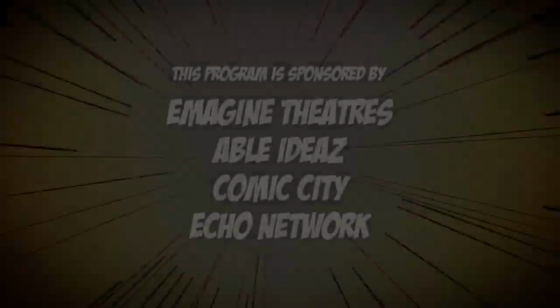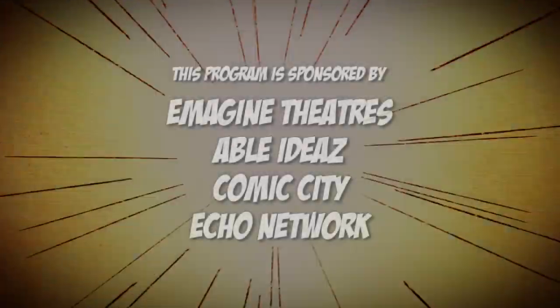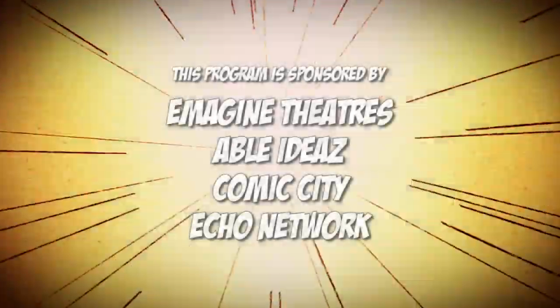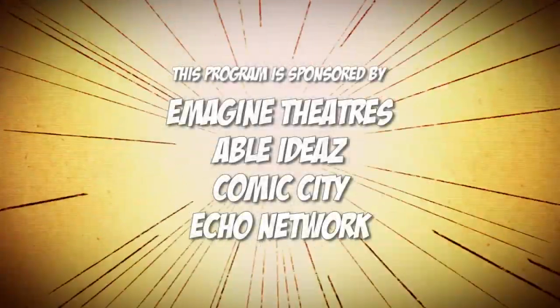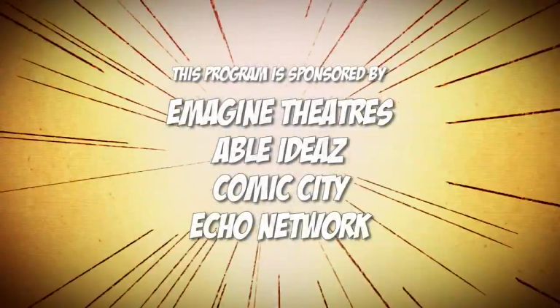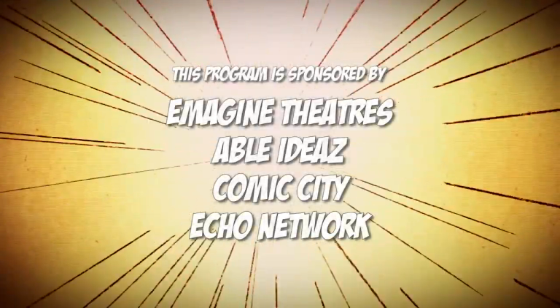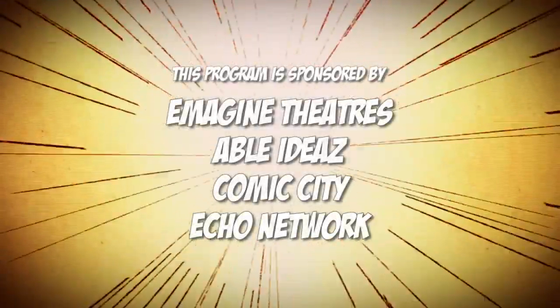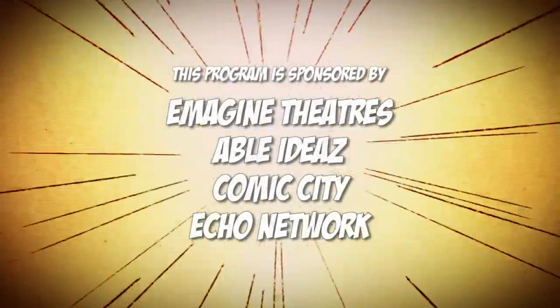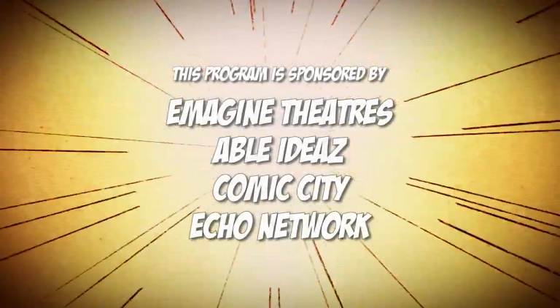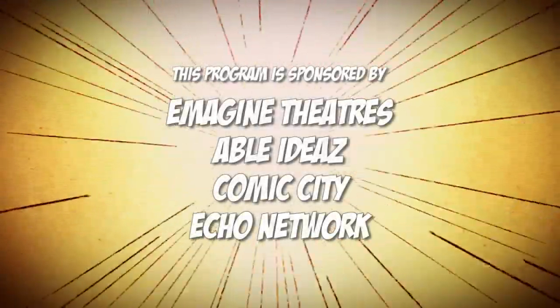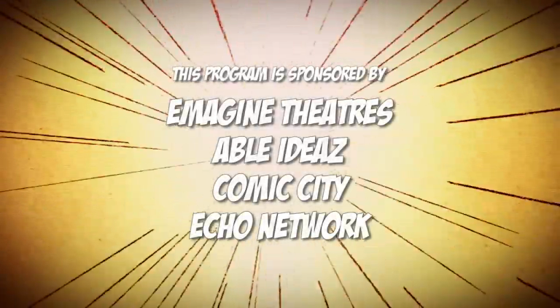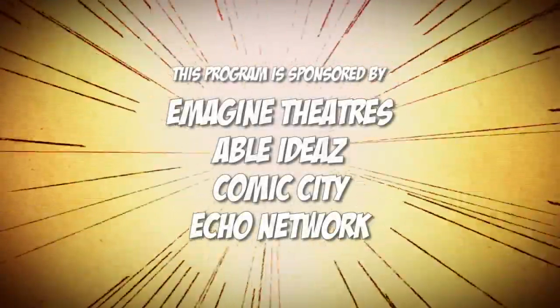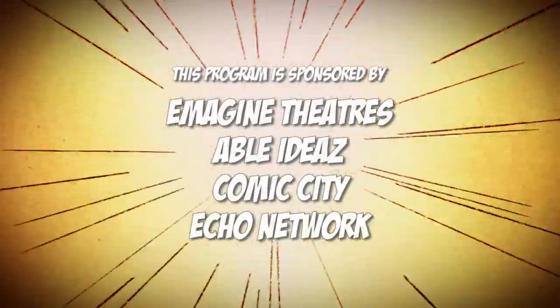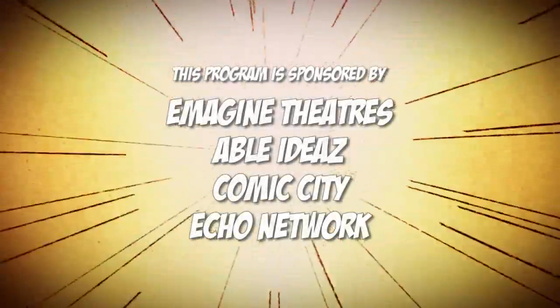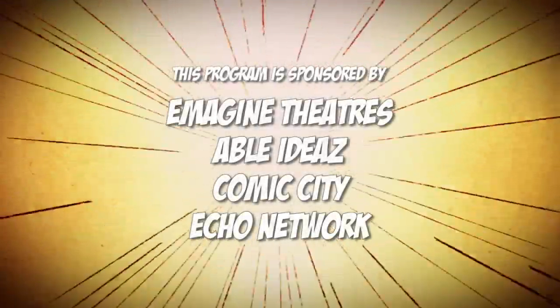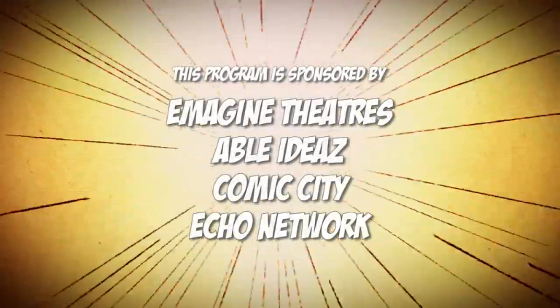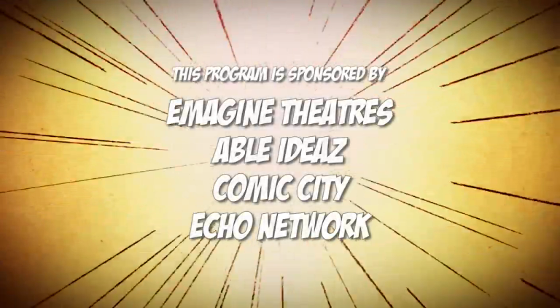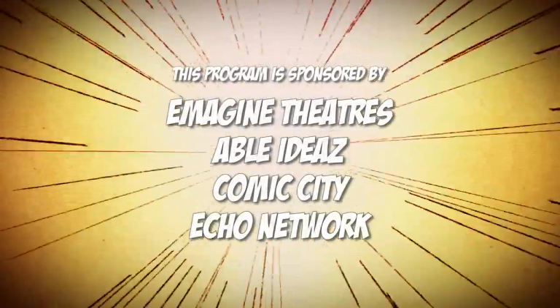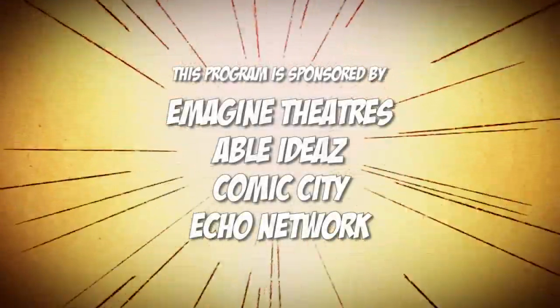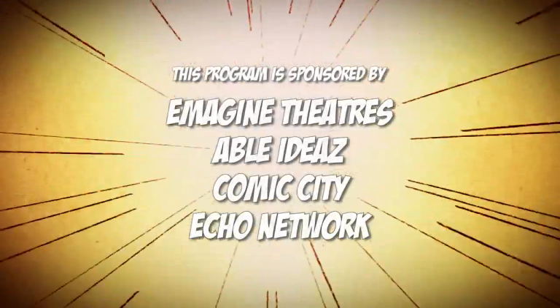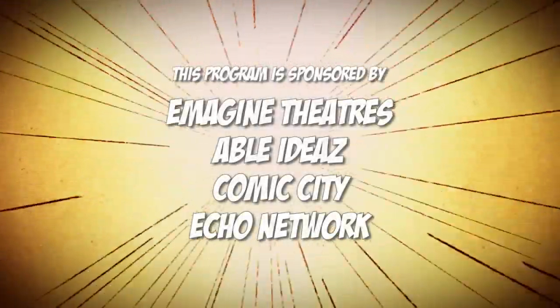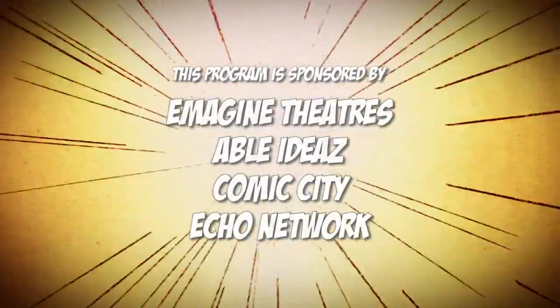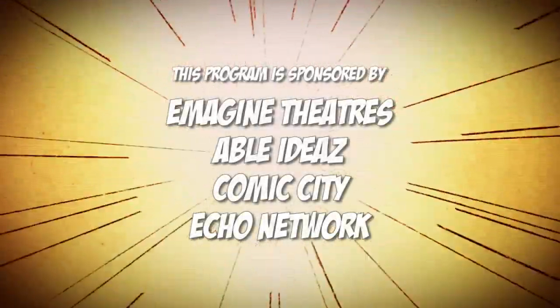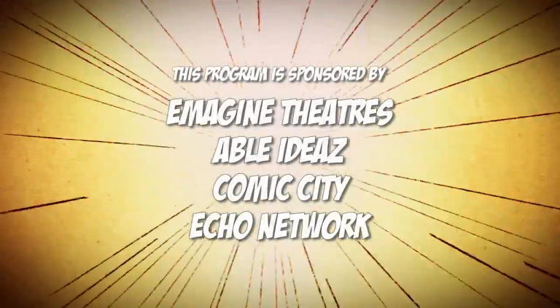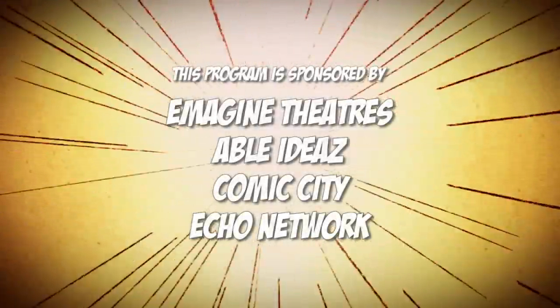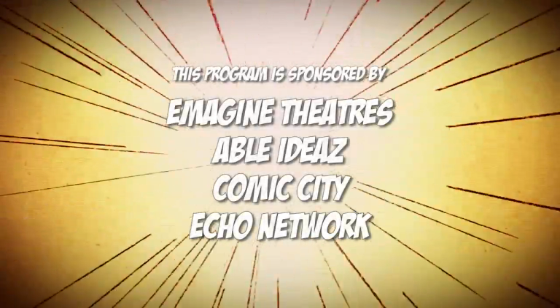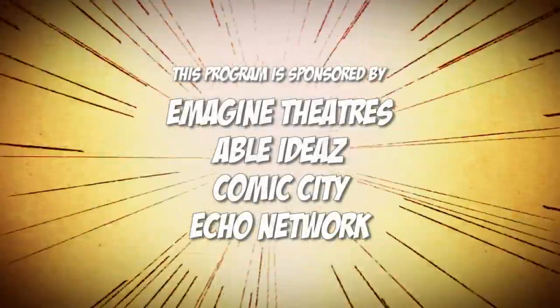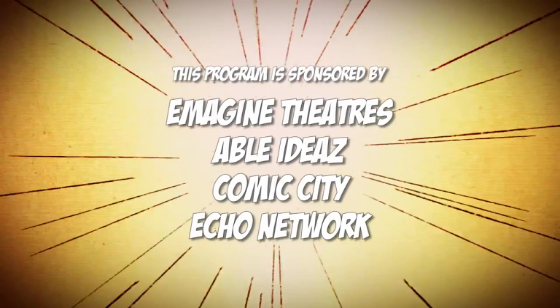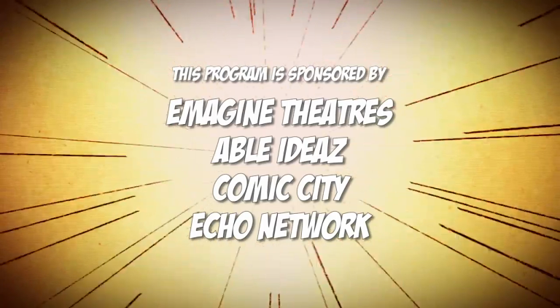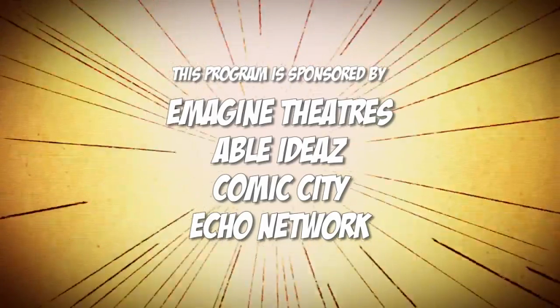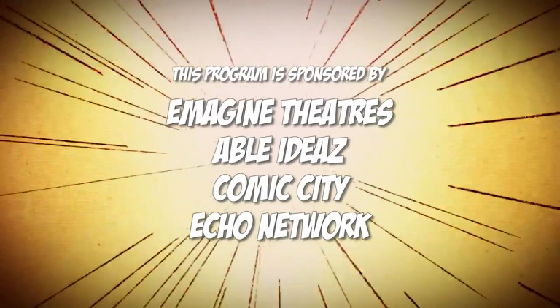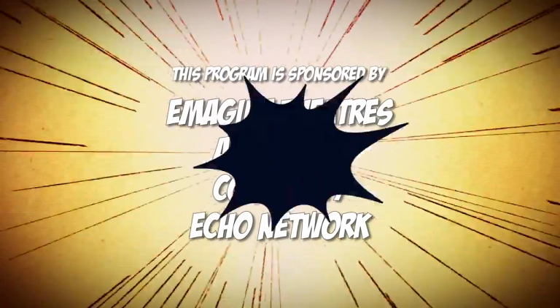This program is sponsored by Imagine Theaters, Able Ideas, Comic City, and Echo Network.